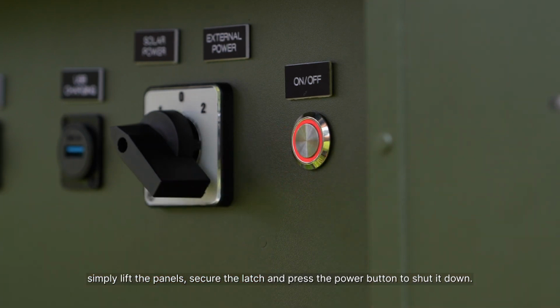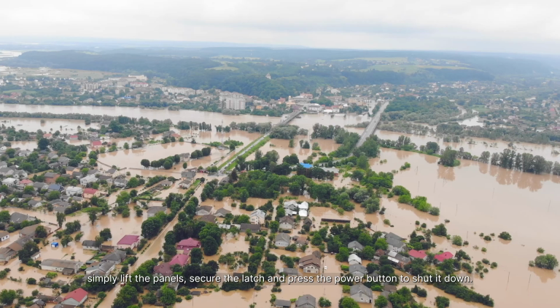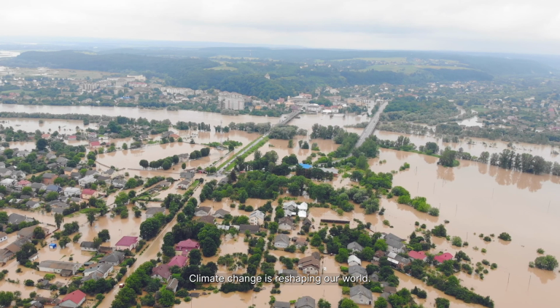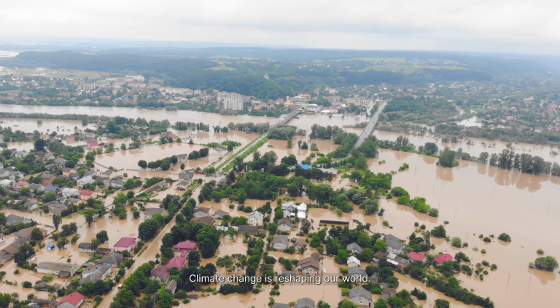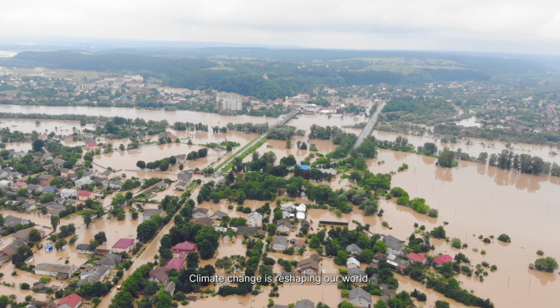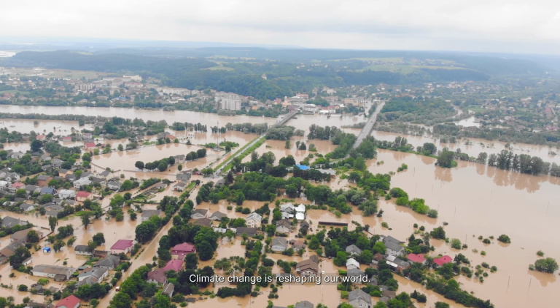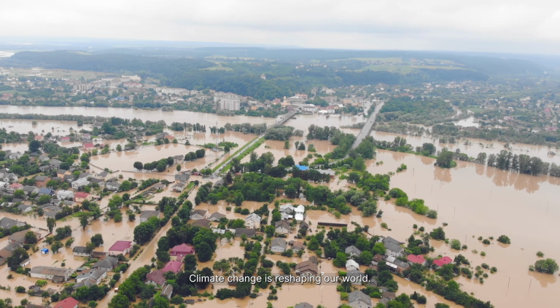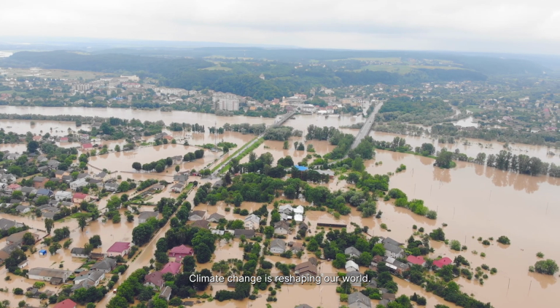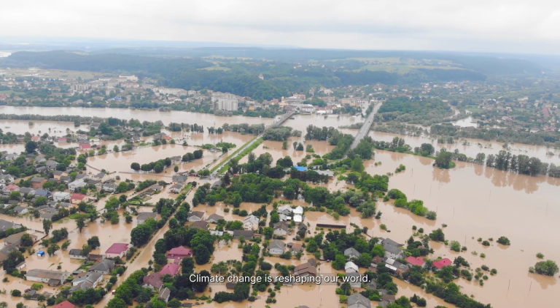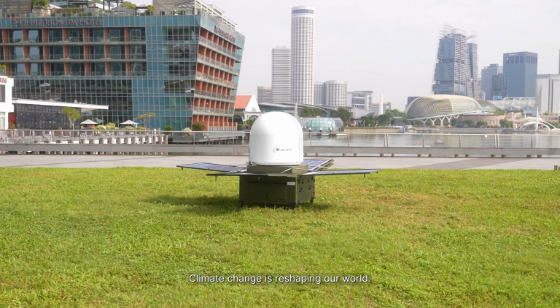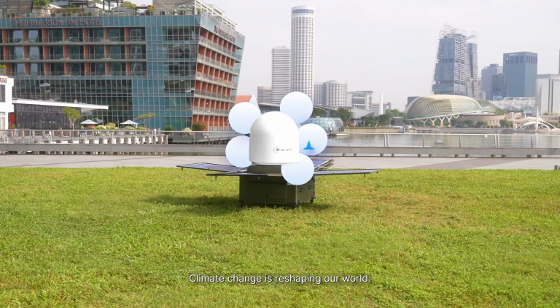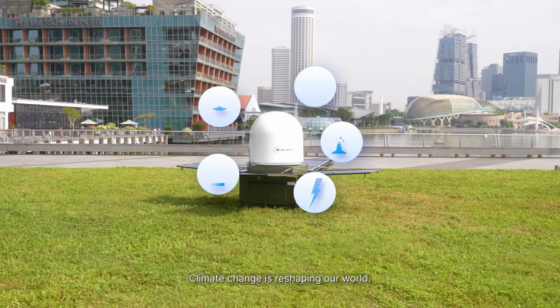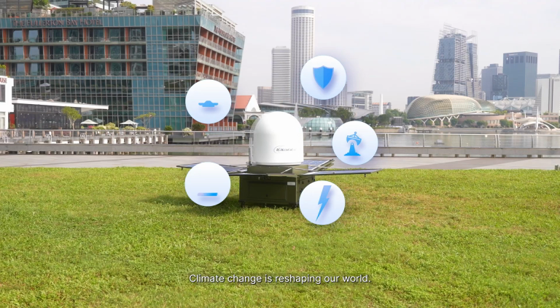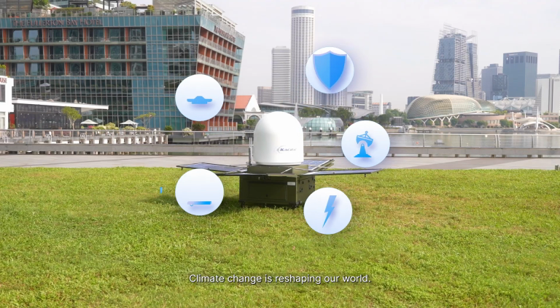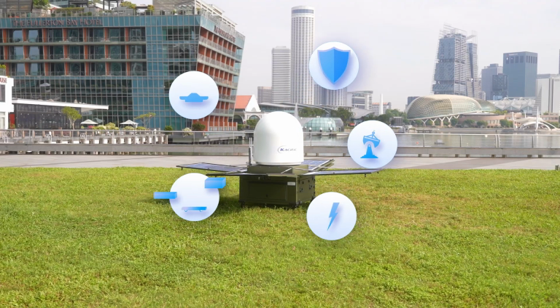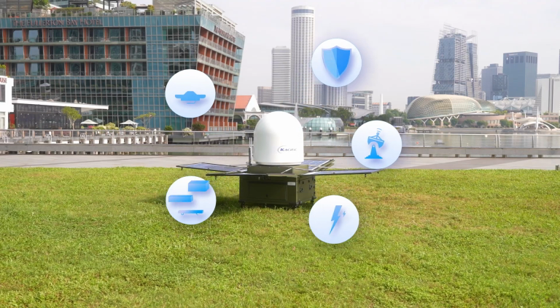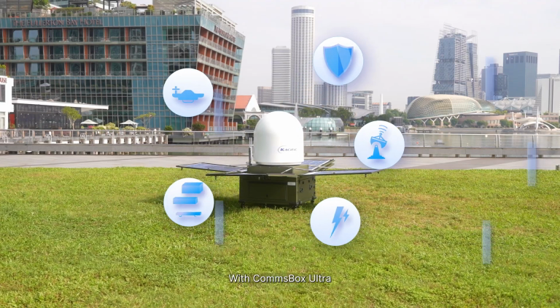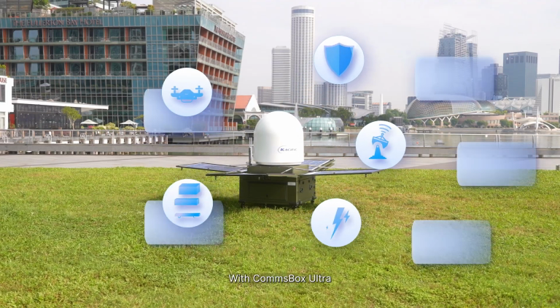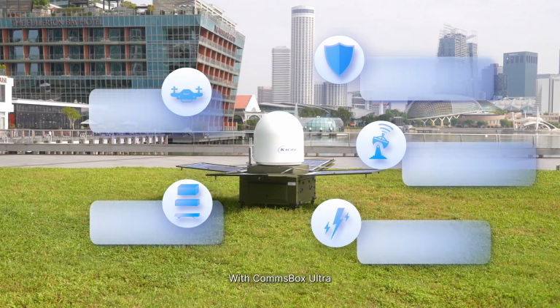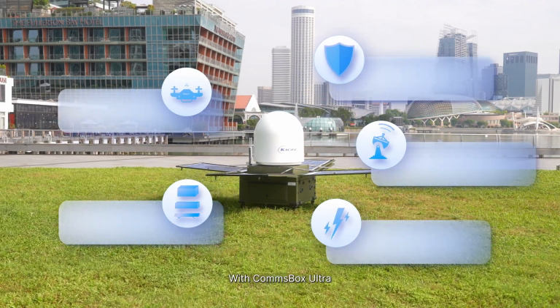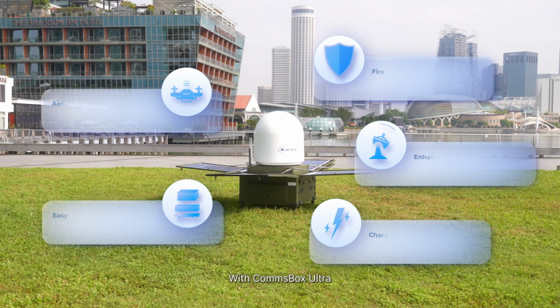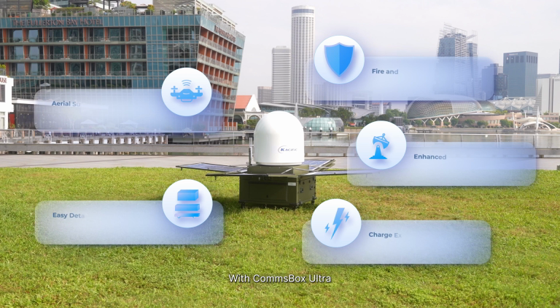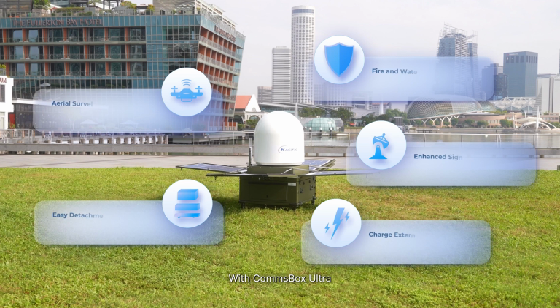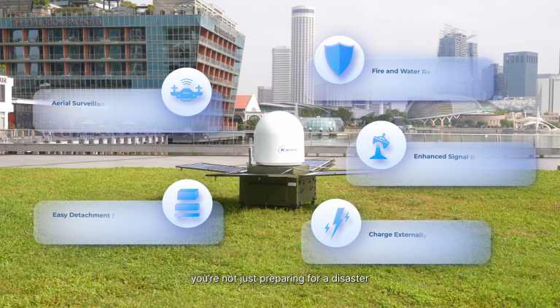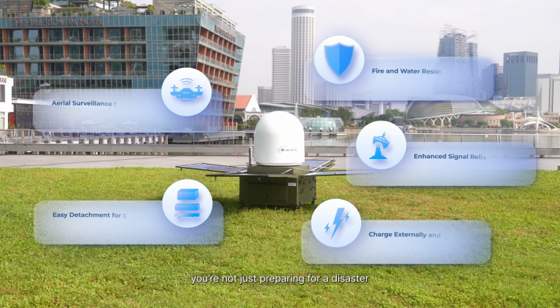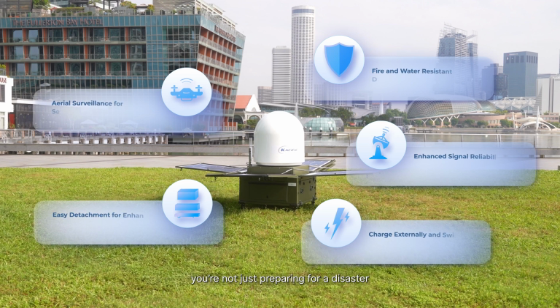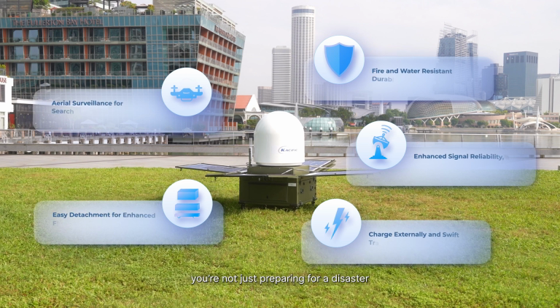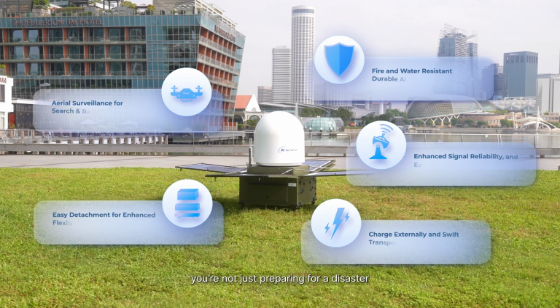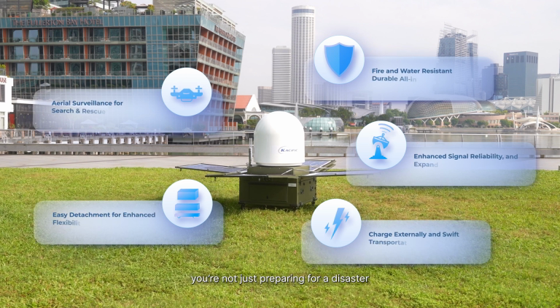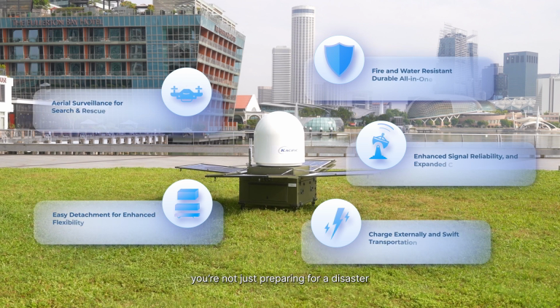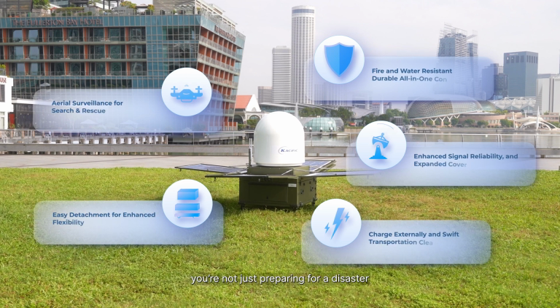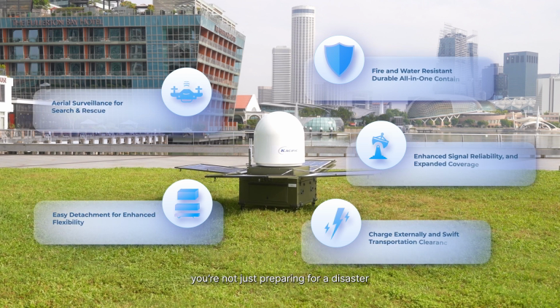Climate change is reshaping our world. With Comsbox Ultra, you're not just preparing for disaster — you're gearing up for survival.